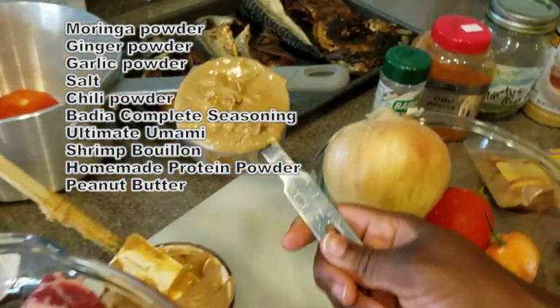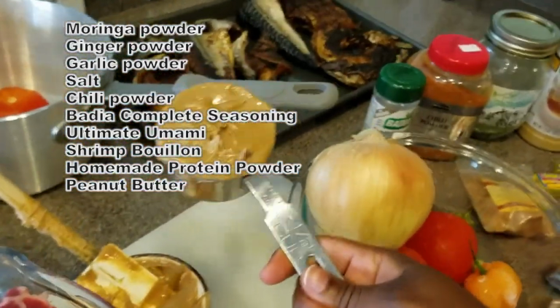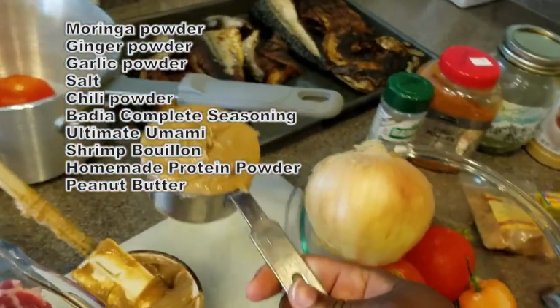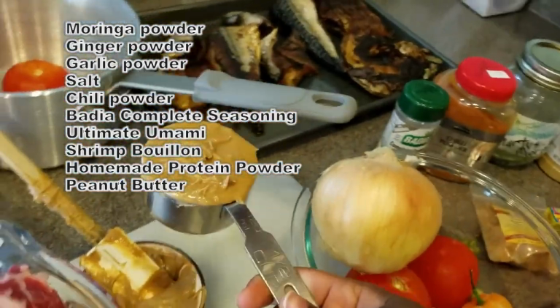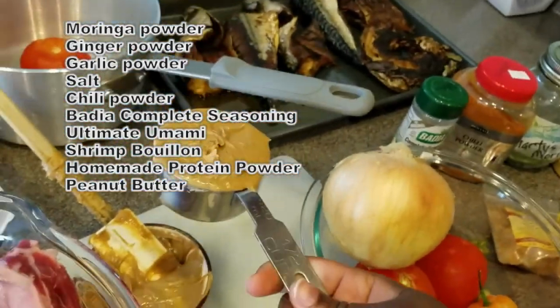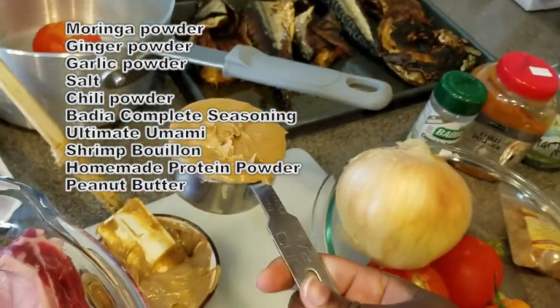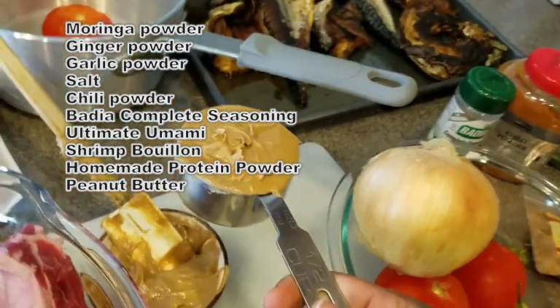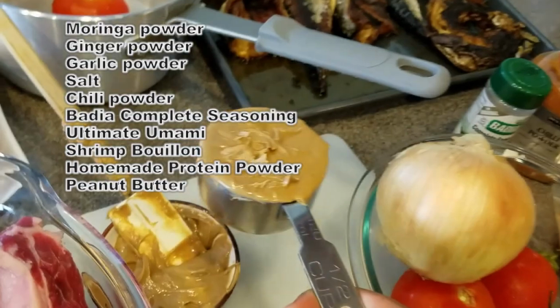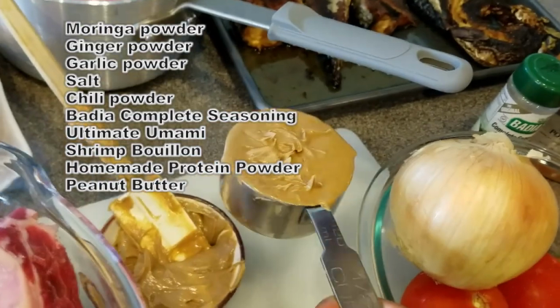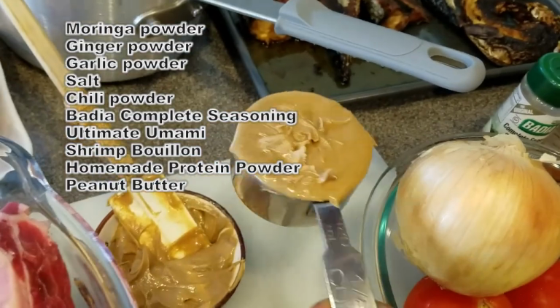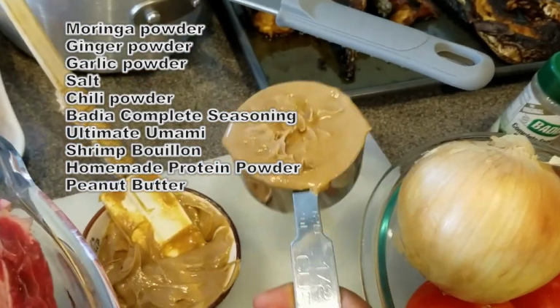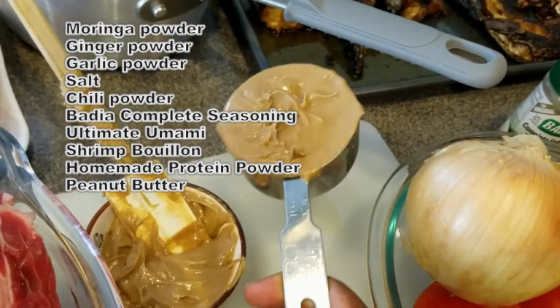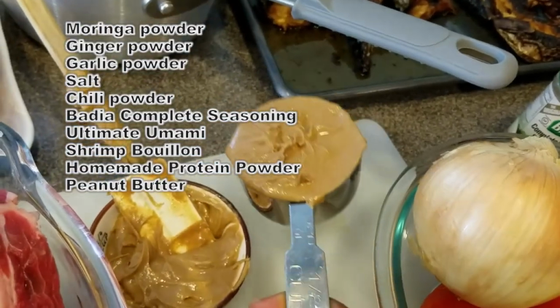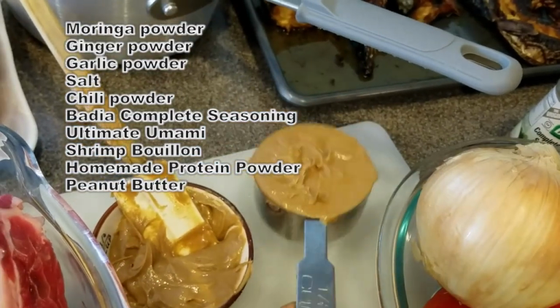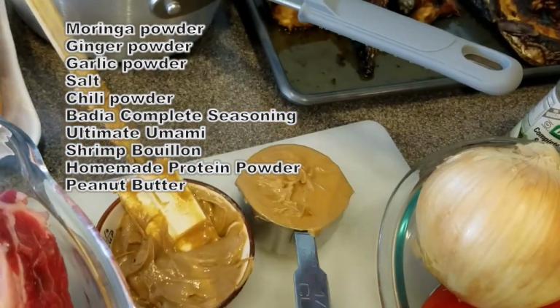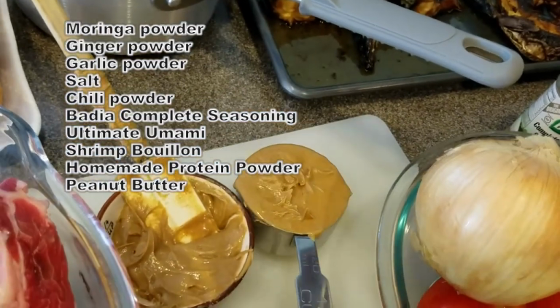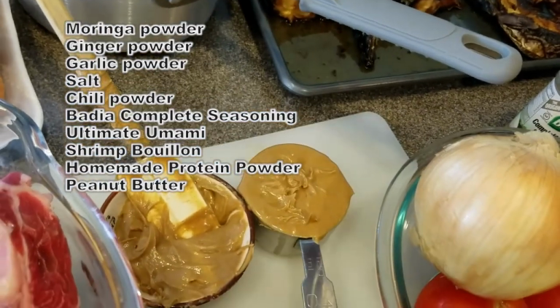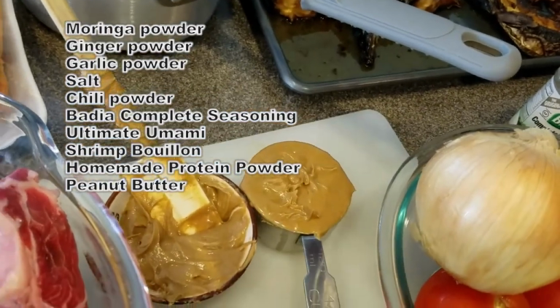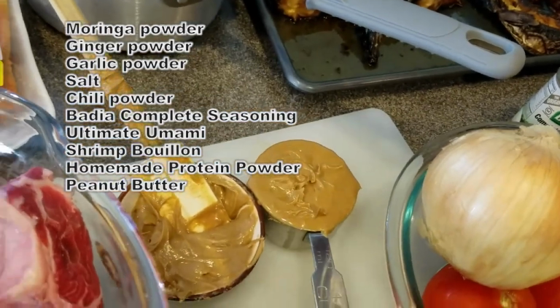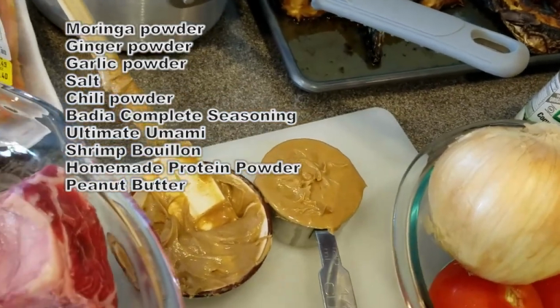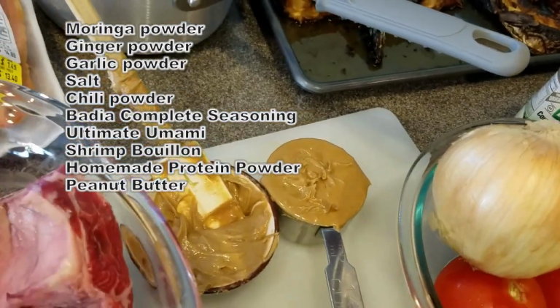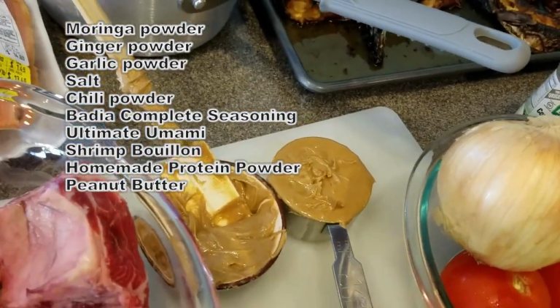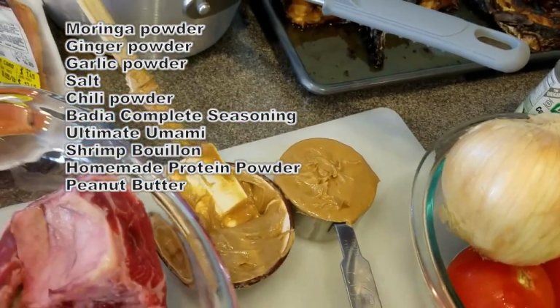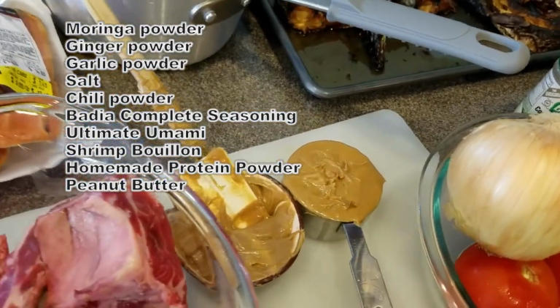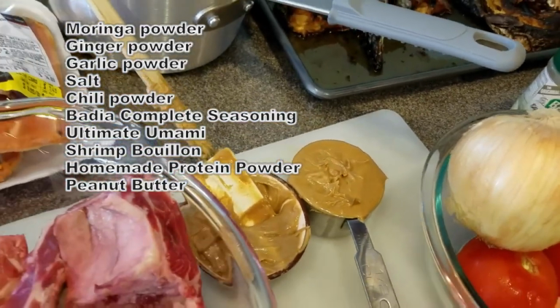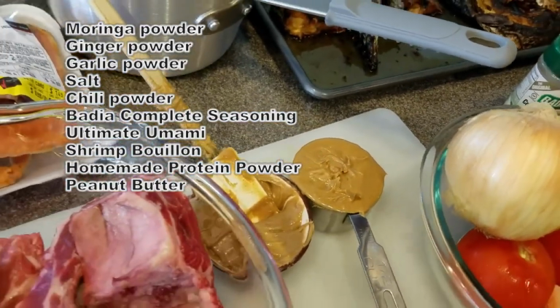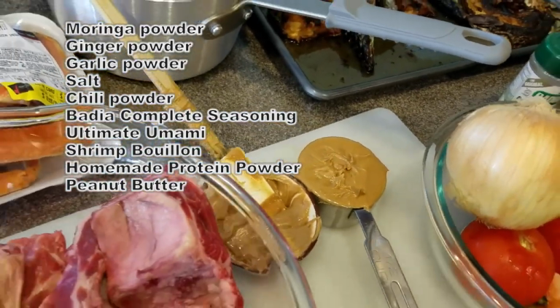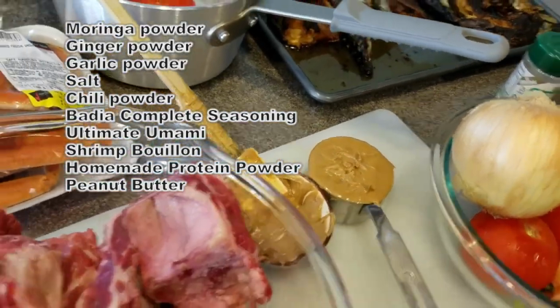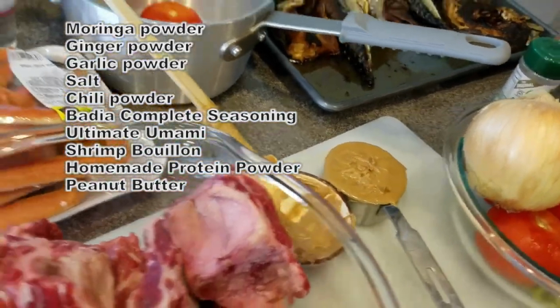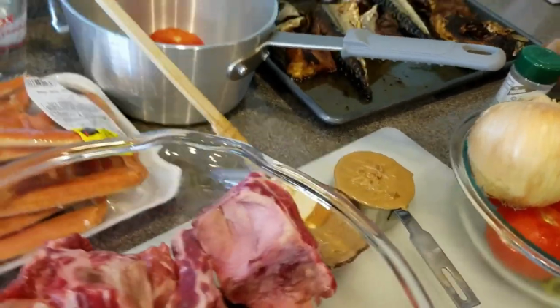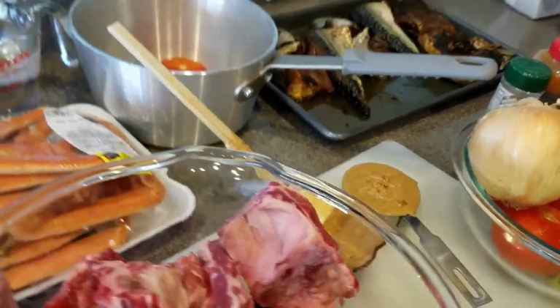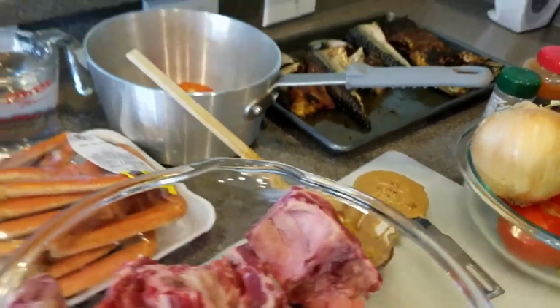I have some onions as well, and I have three-quarter cups of peanut butter which I'm going to be using for my soup. So let's get started.